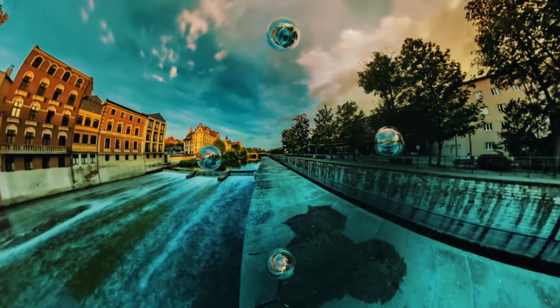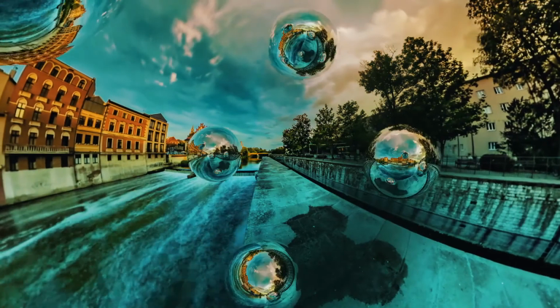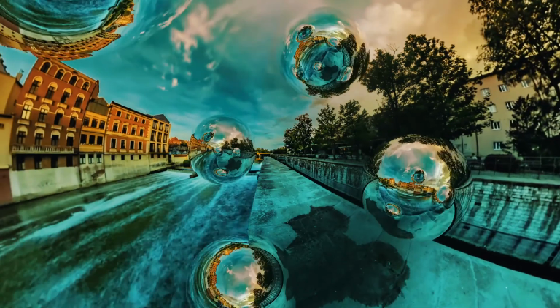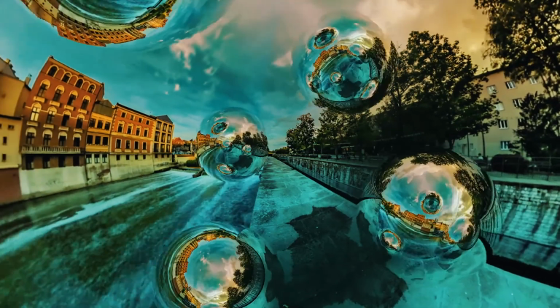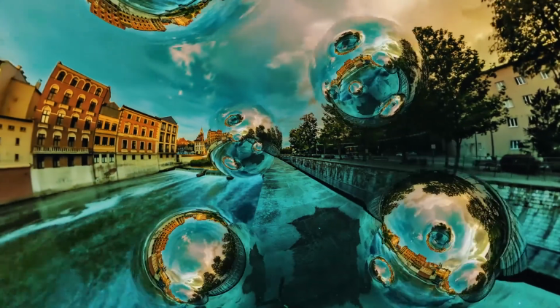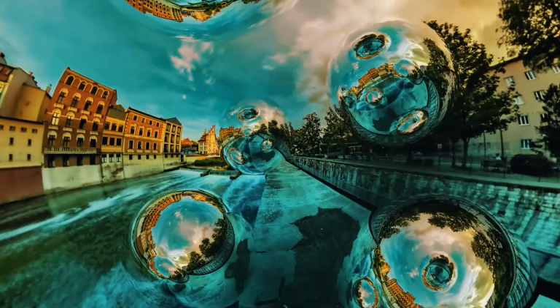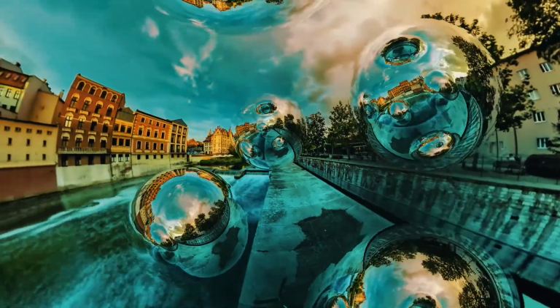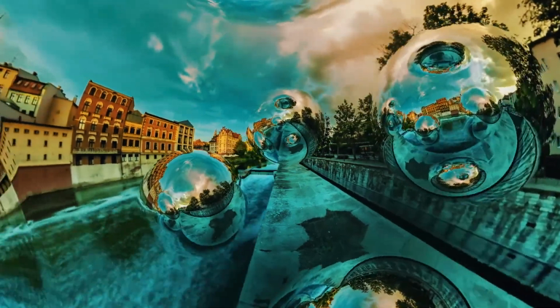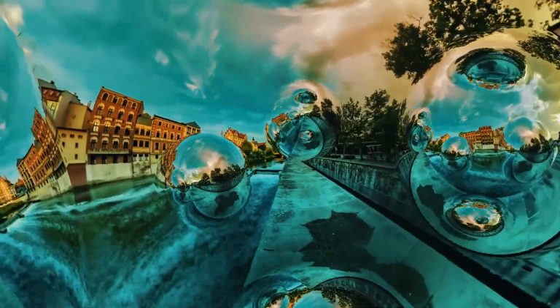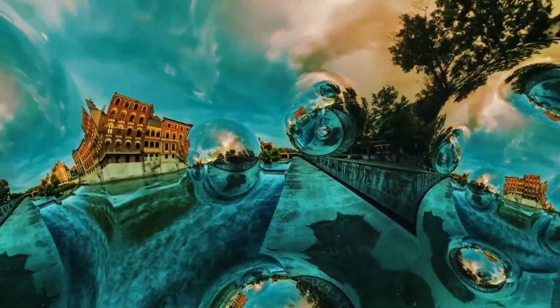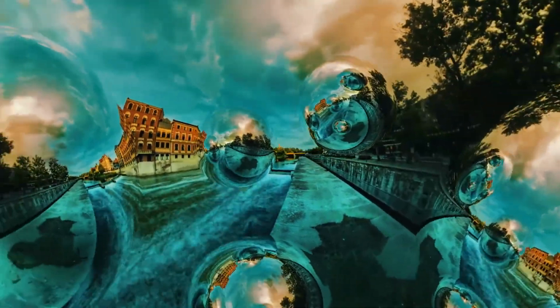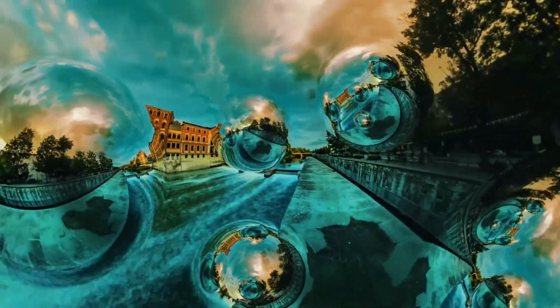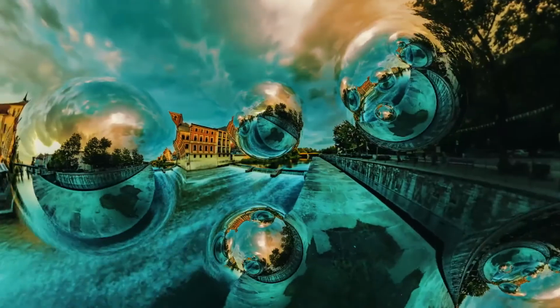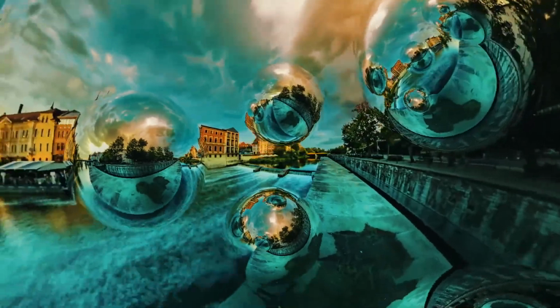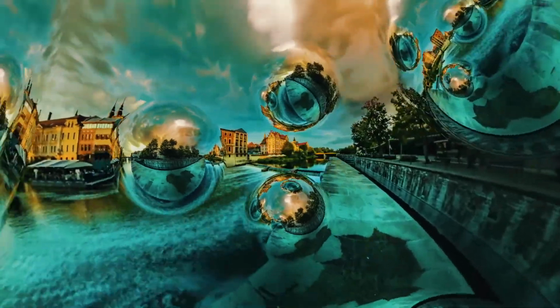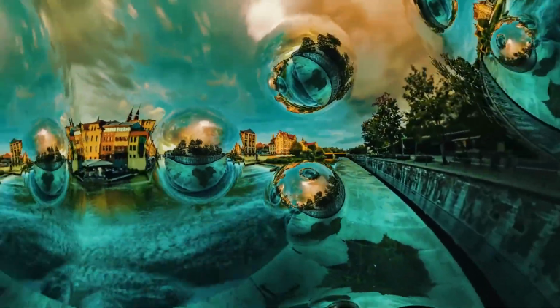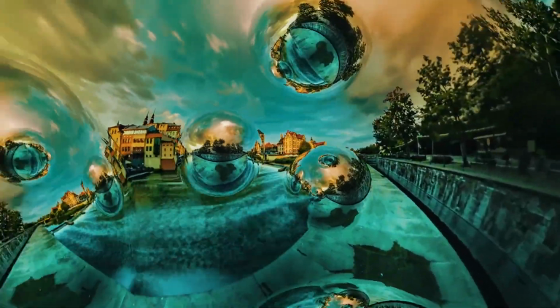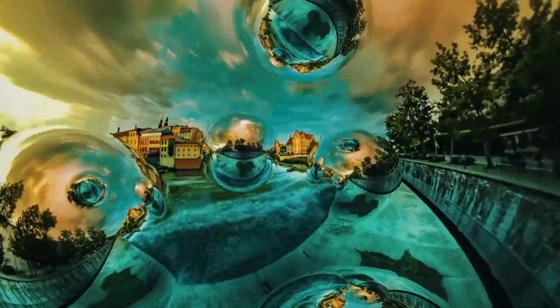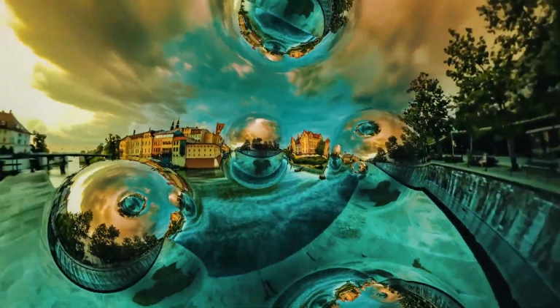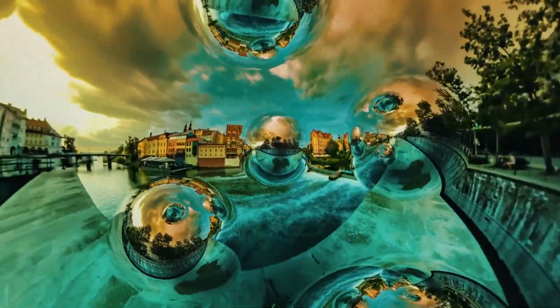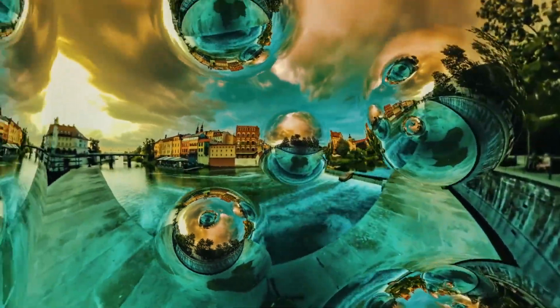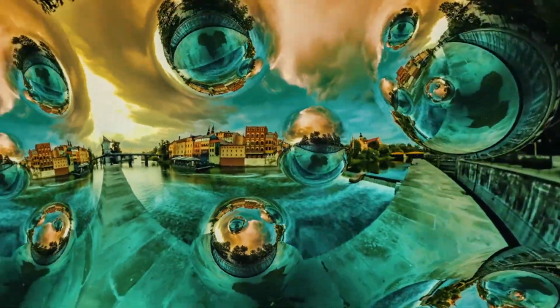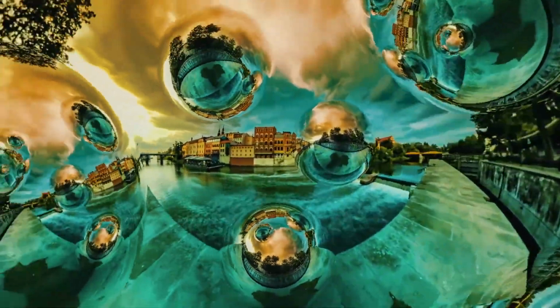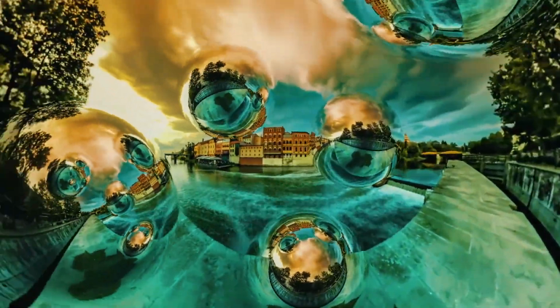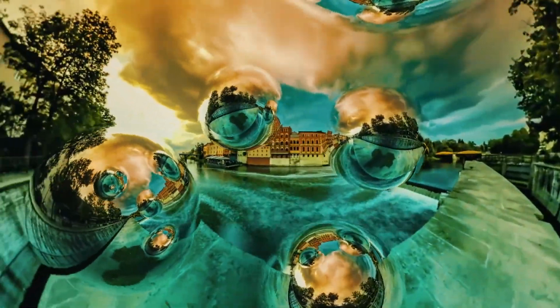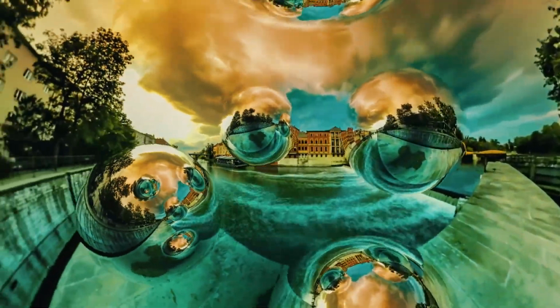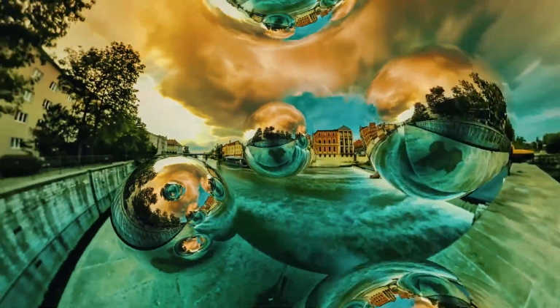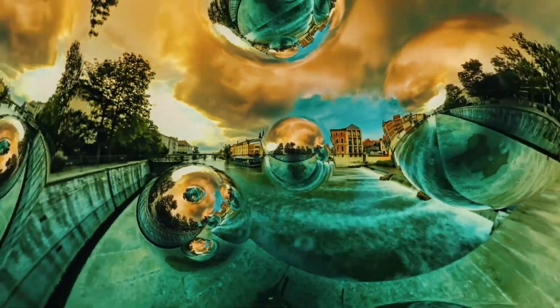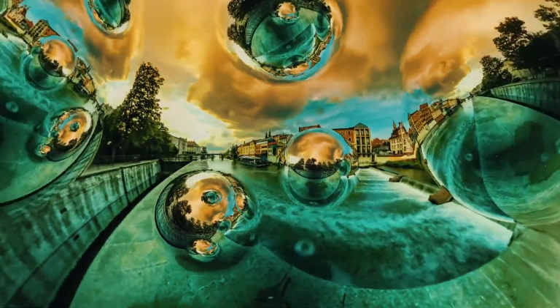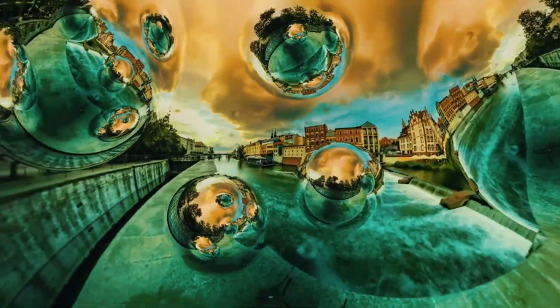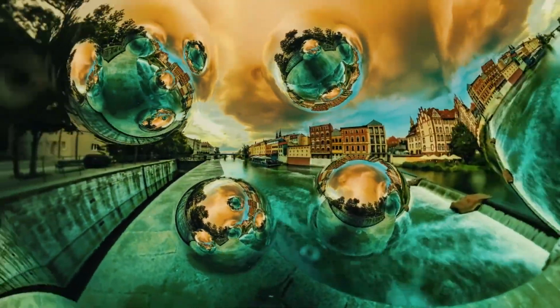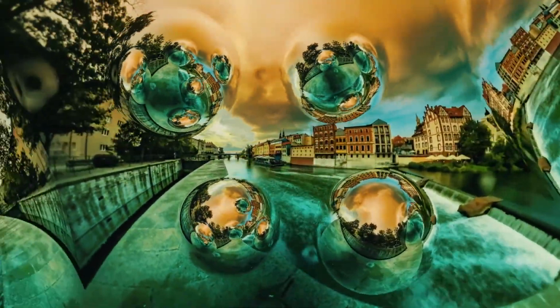Alright guys, hopefully you enjoyed this overview of the Chrome Spheres effect that's part of Mantra VR. This has been Charles Yeager with Metal — thanks for watching.